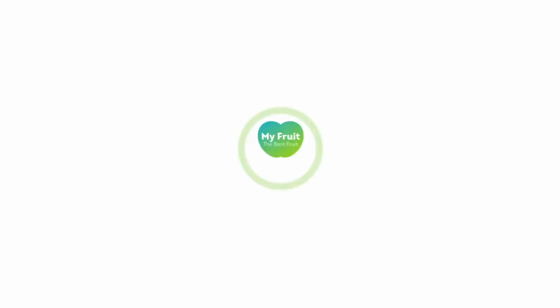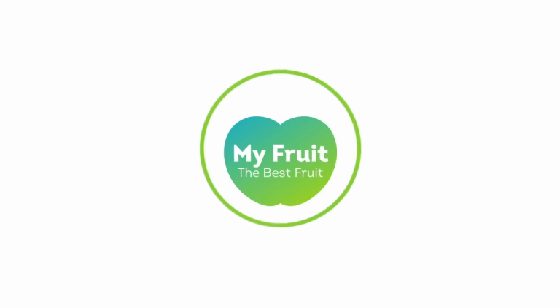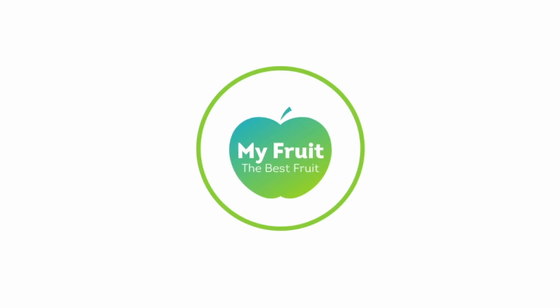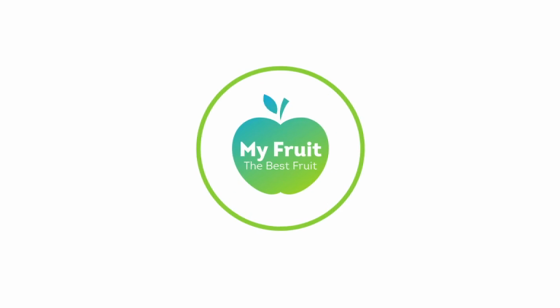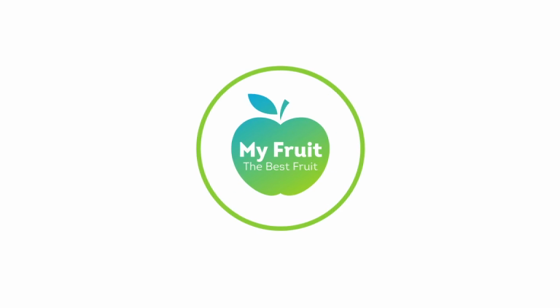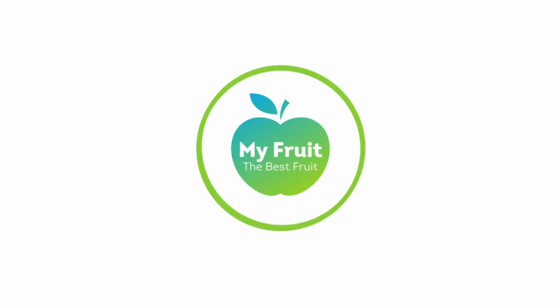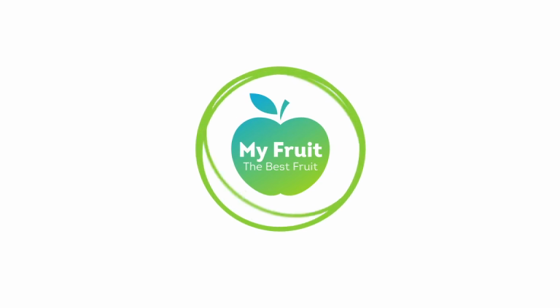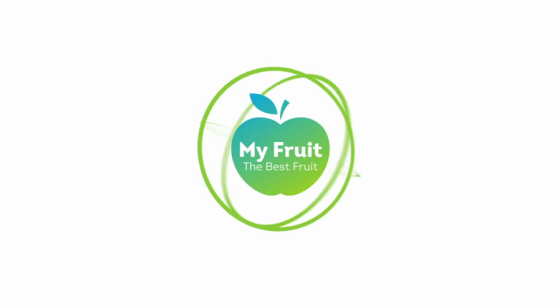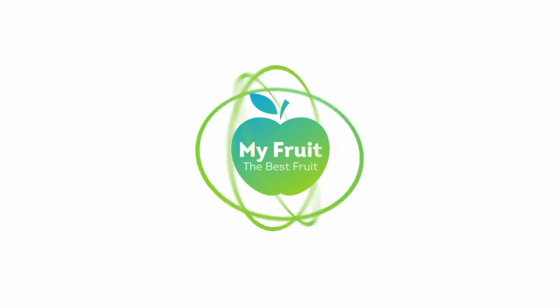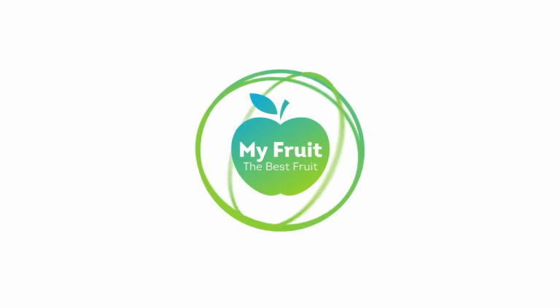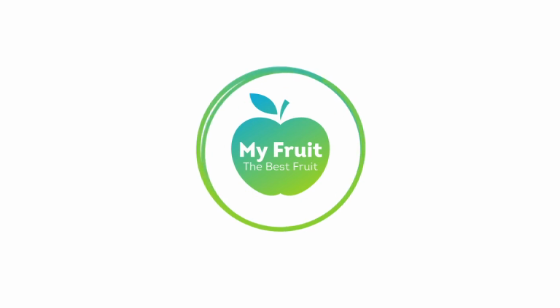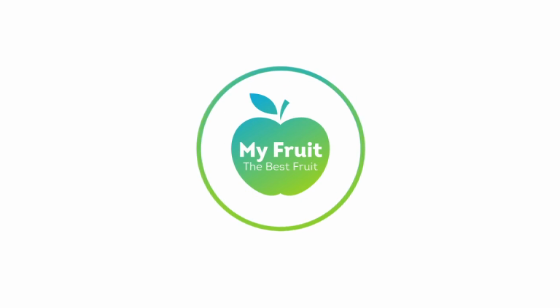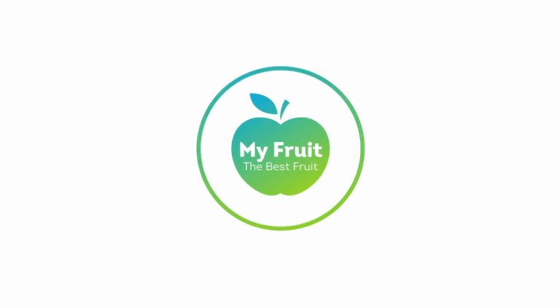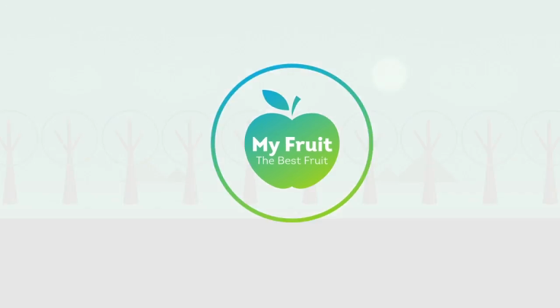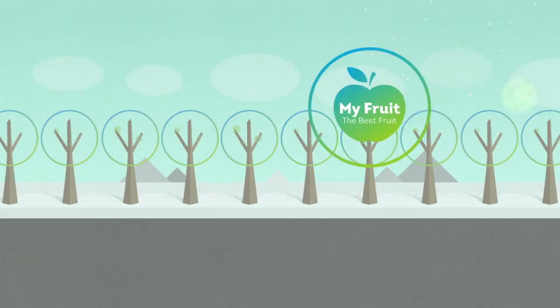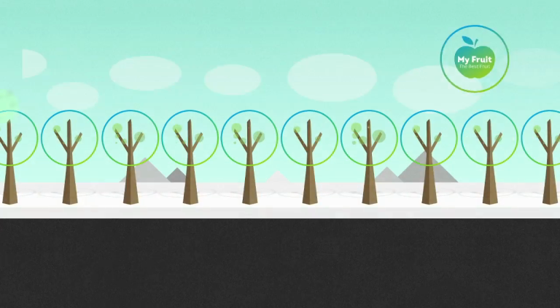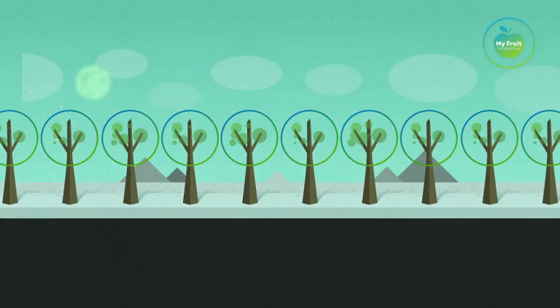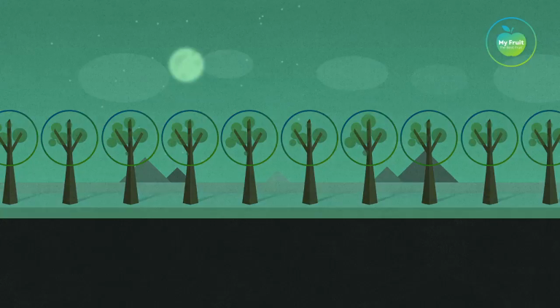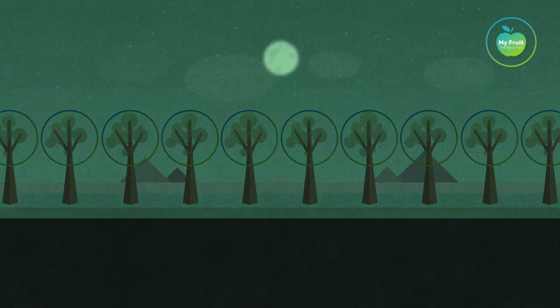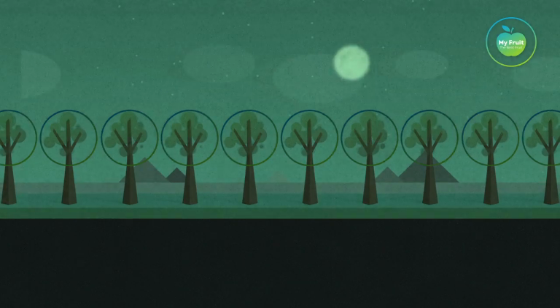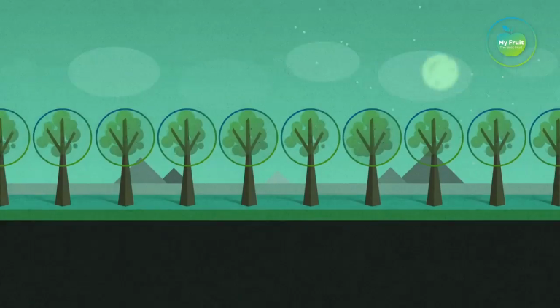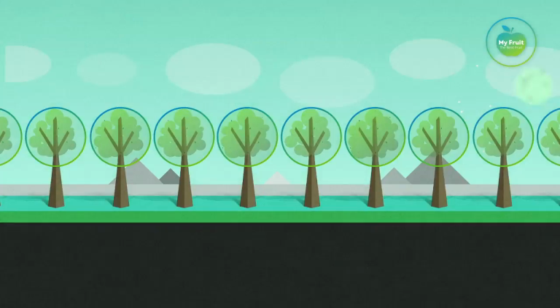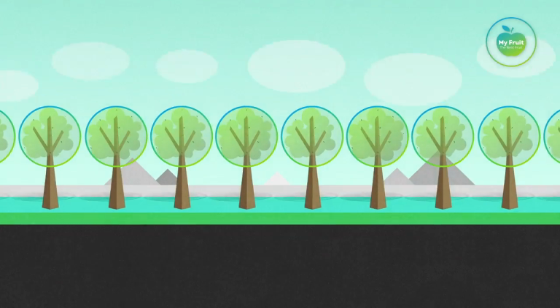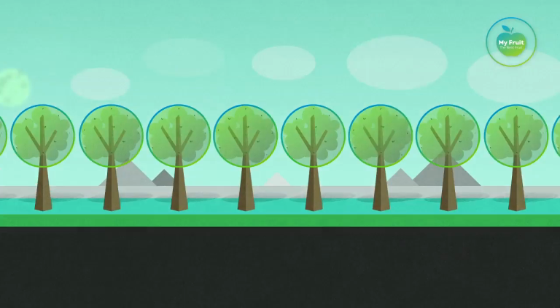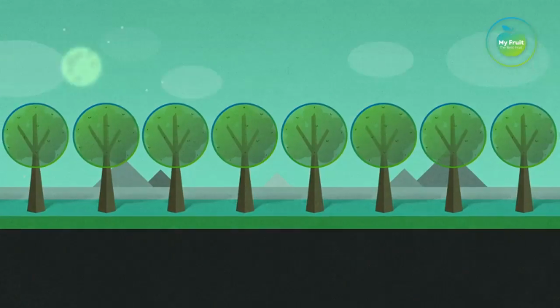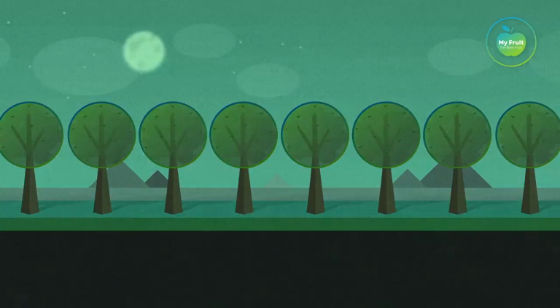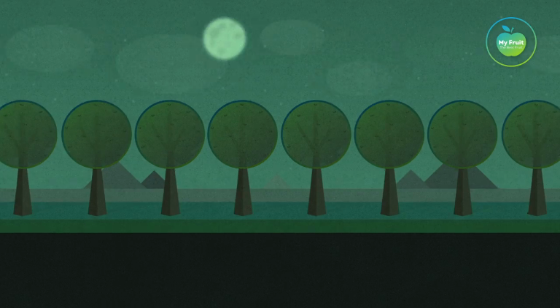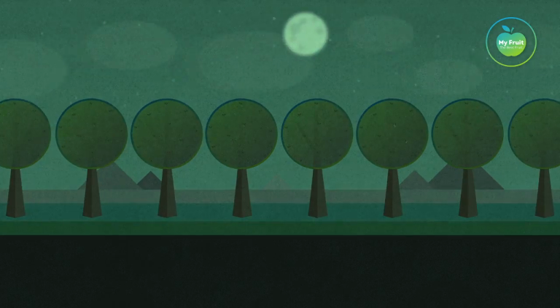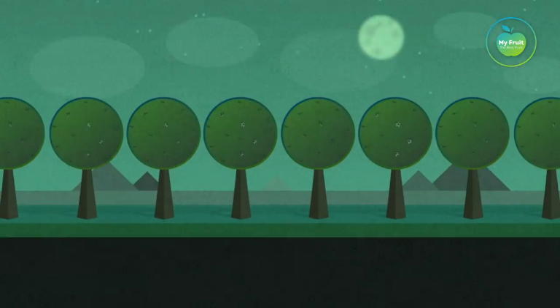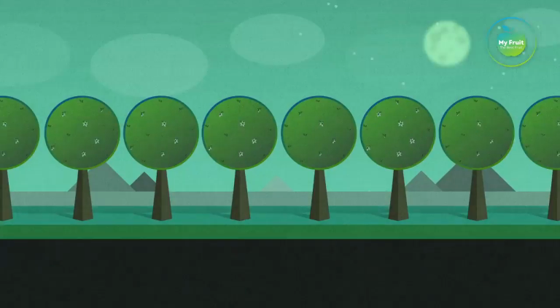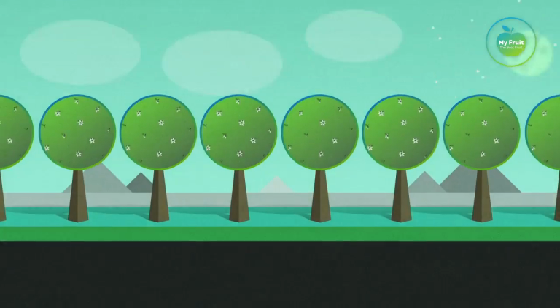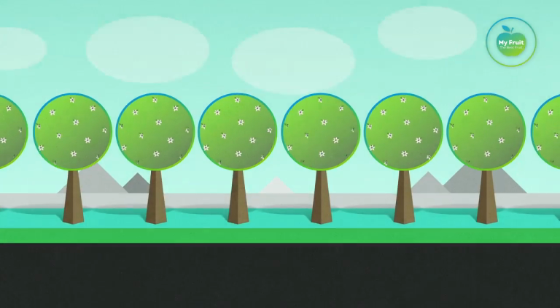My fruit, the best fruit. Everything you do is focused on growing the best fruit.